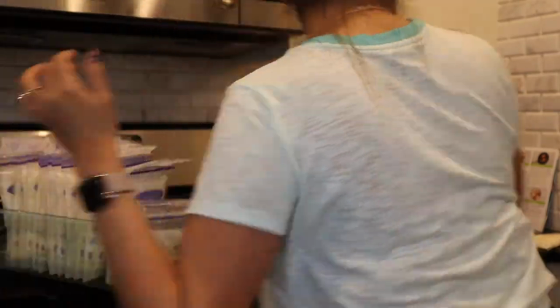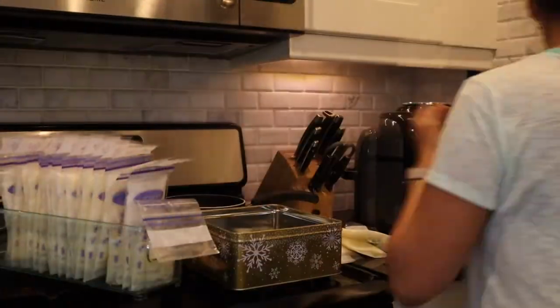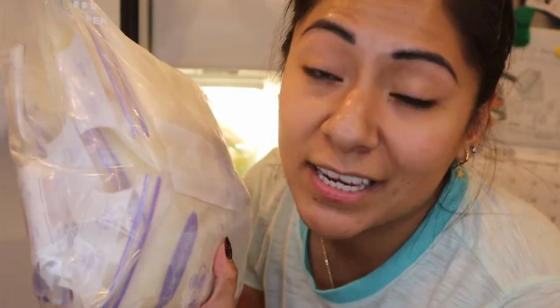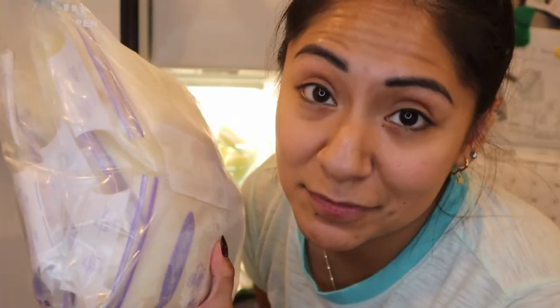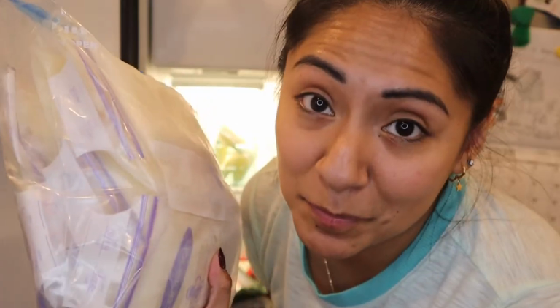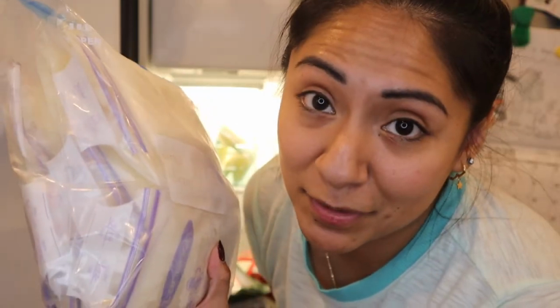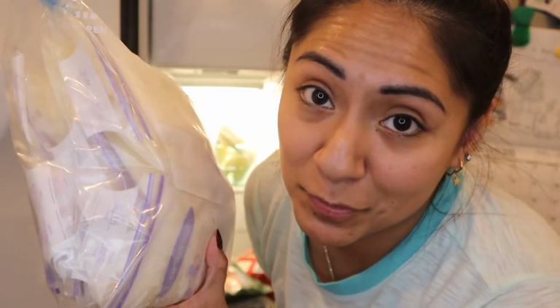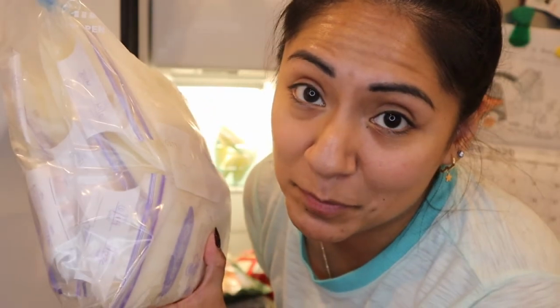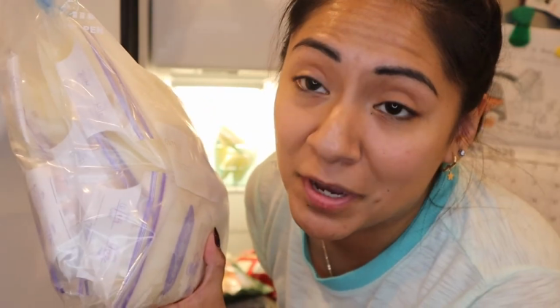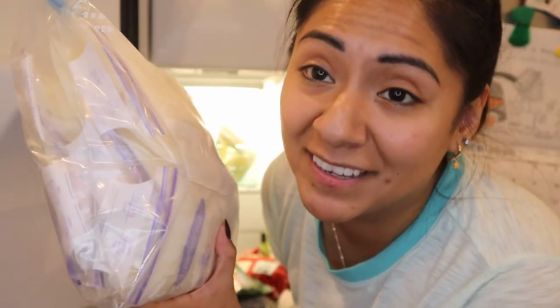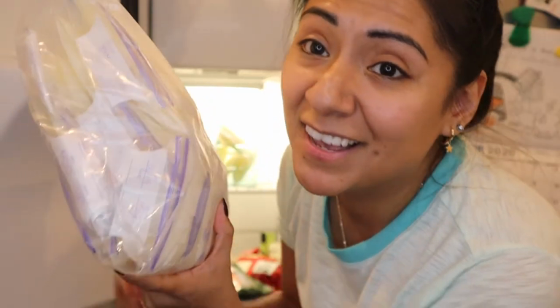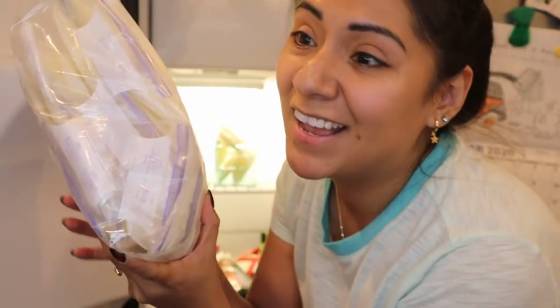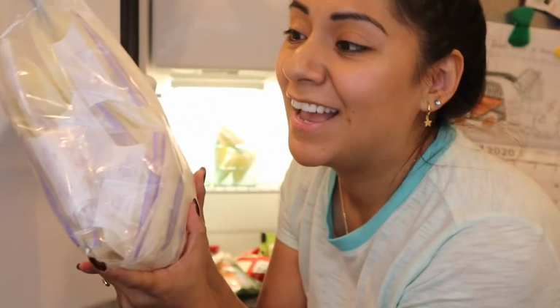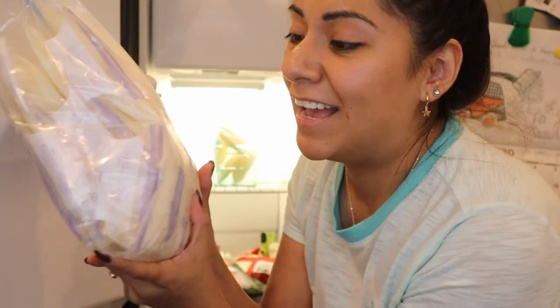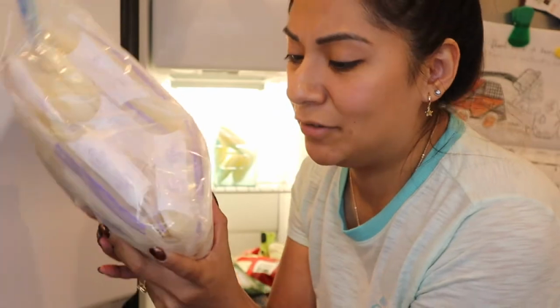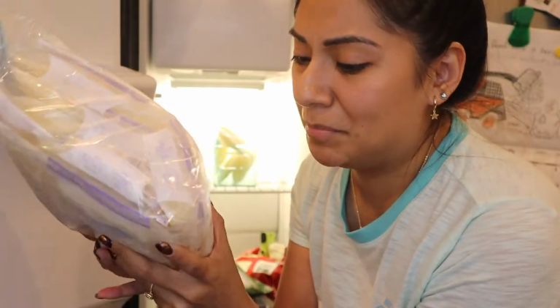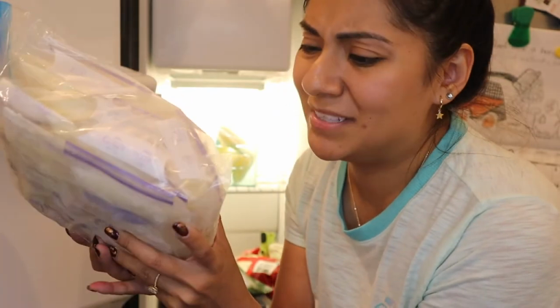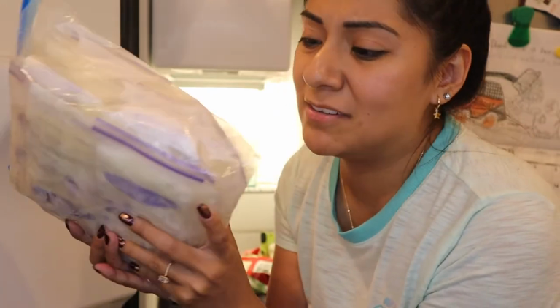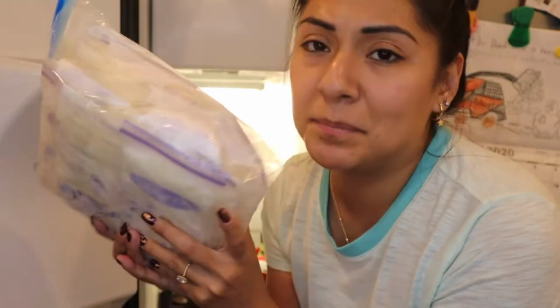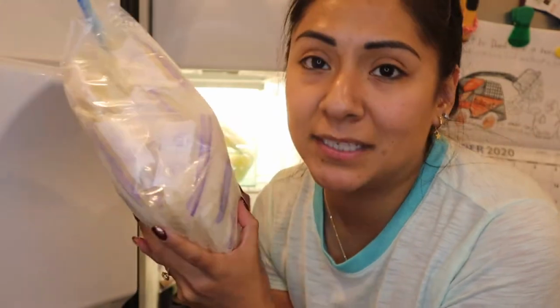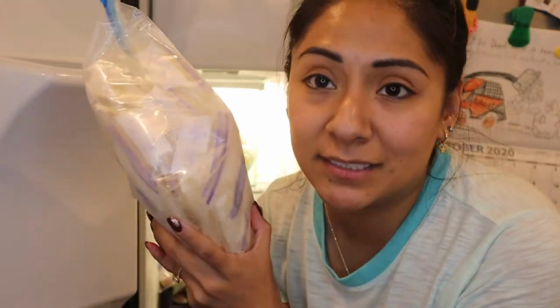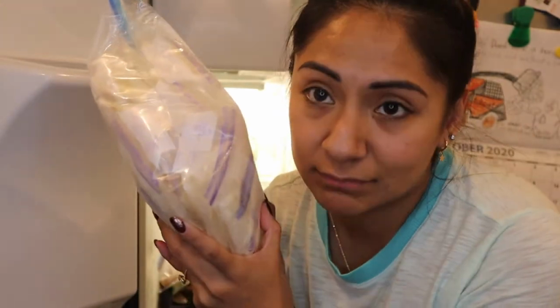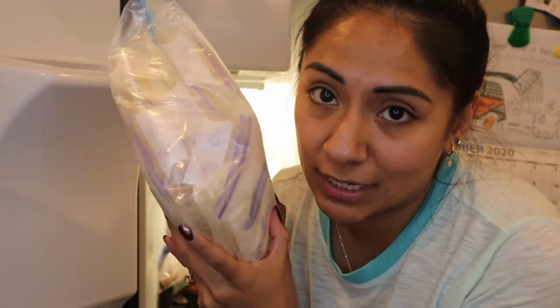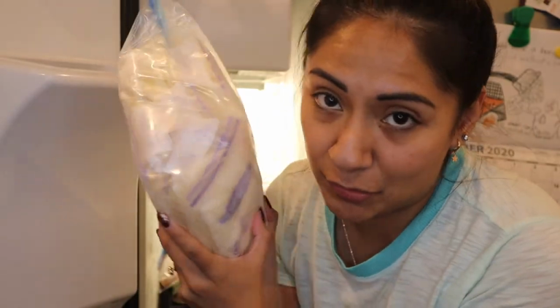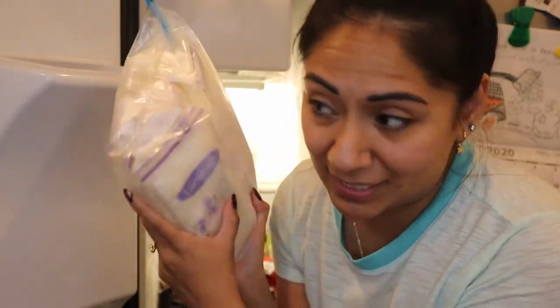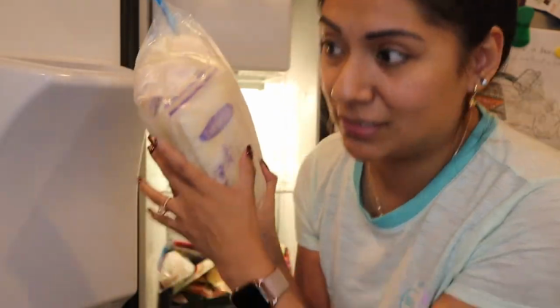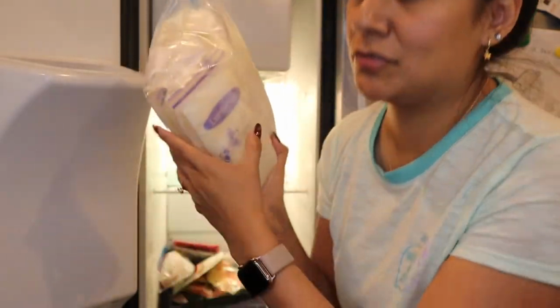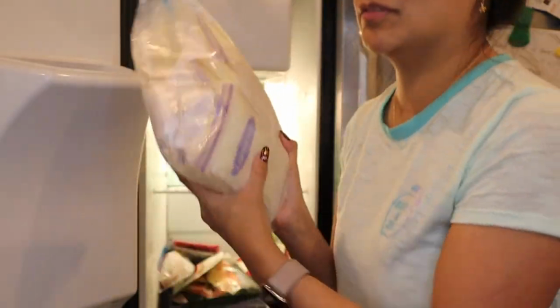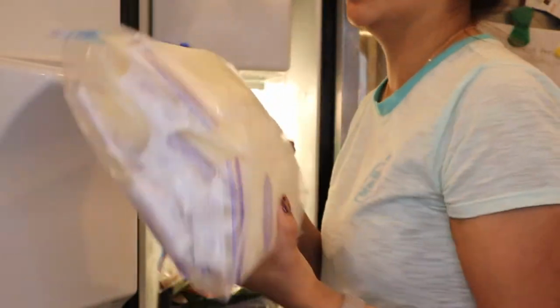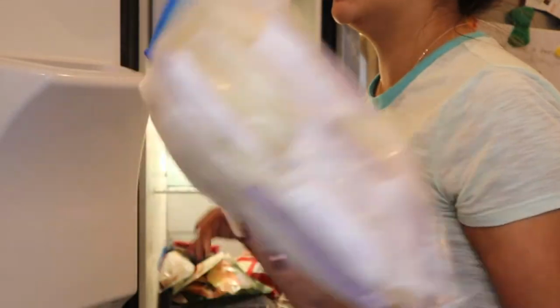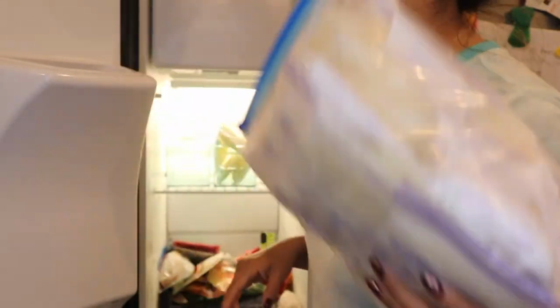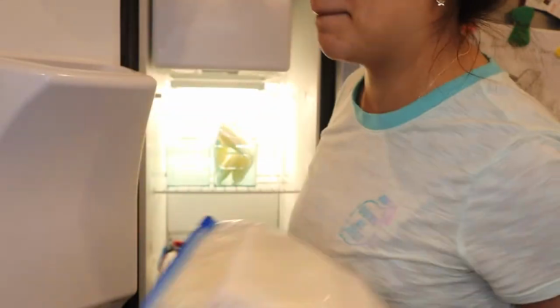I just found a bag full of milk. I don't know what month these are from, but I gotta organize this too. Holy crap.